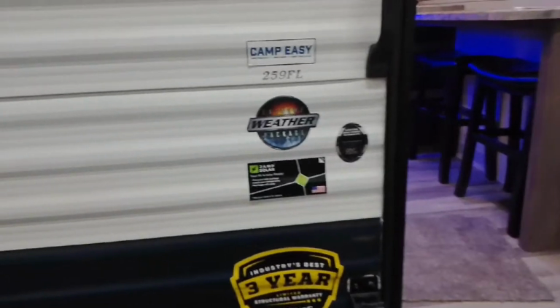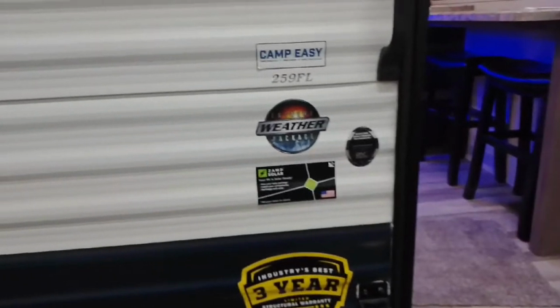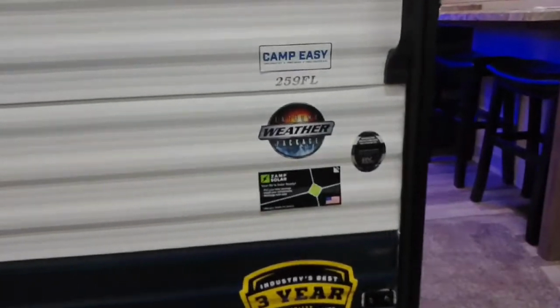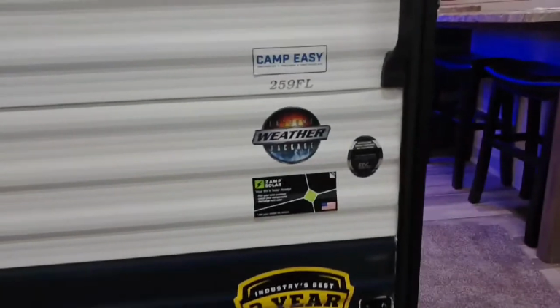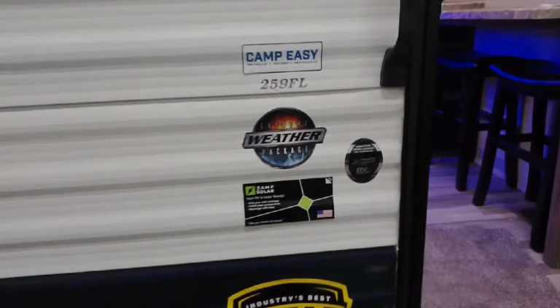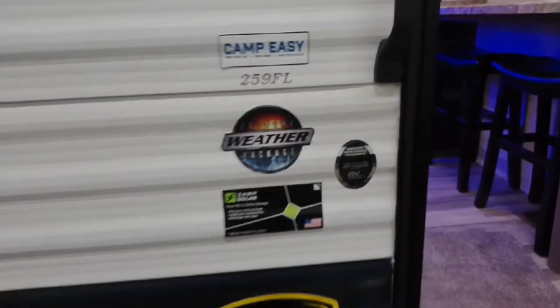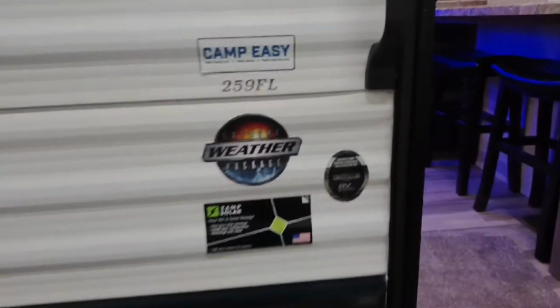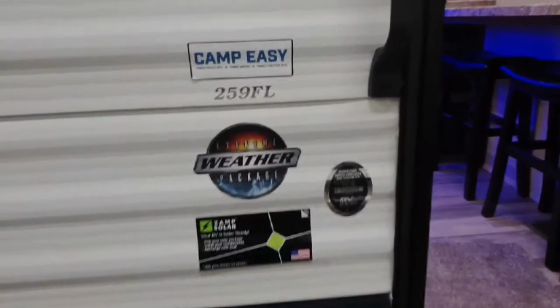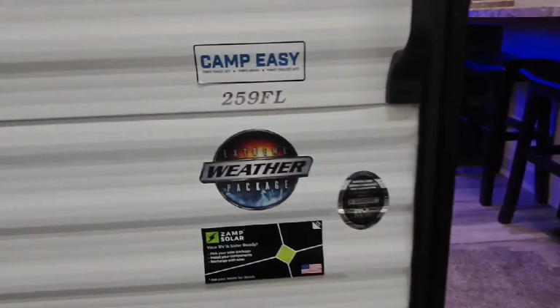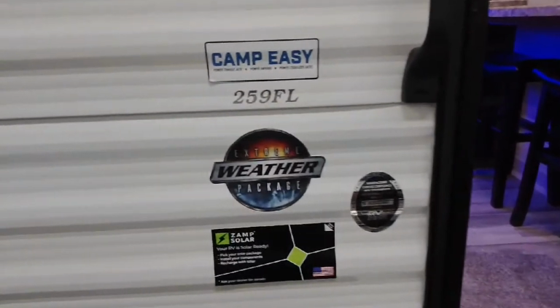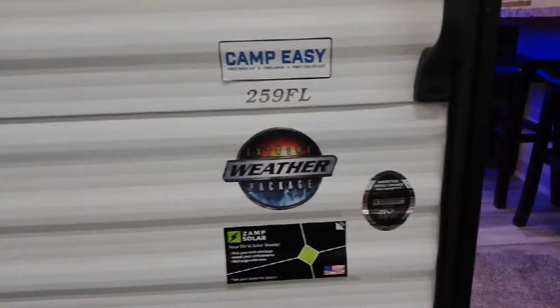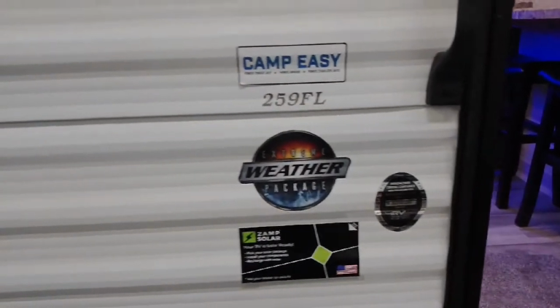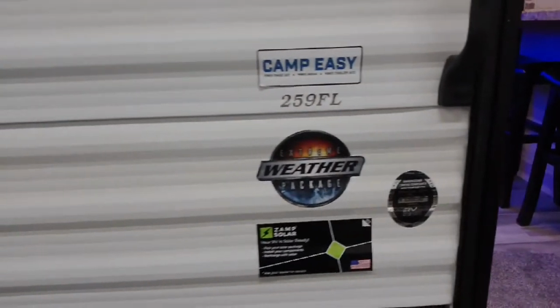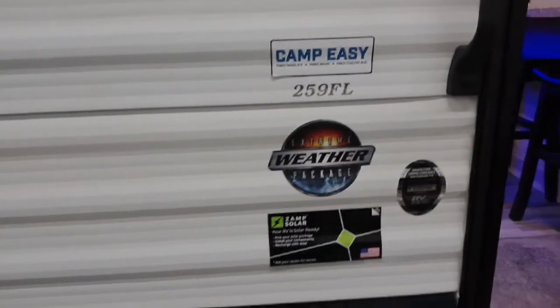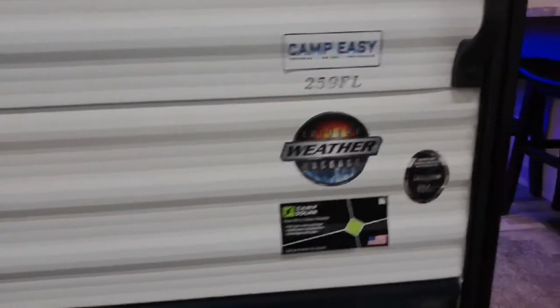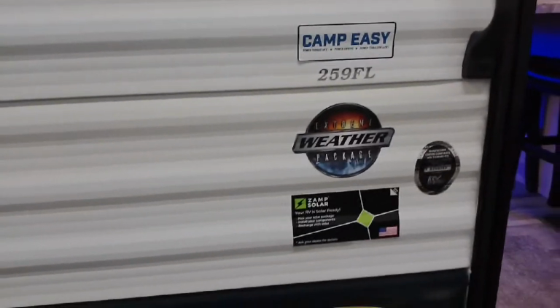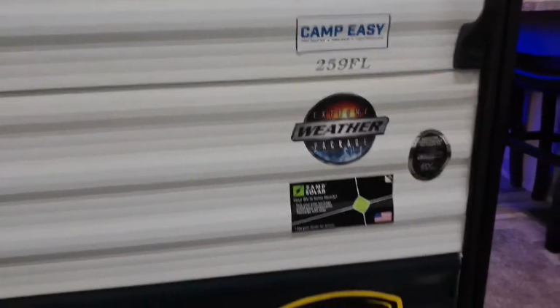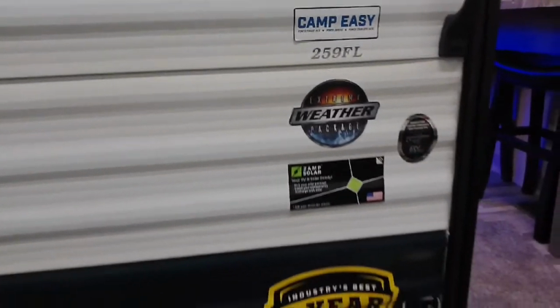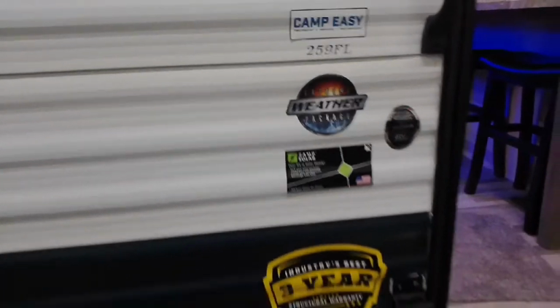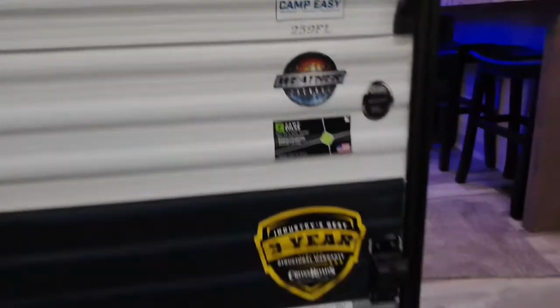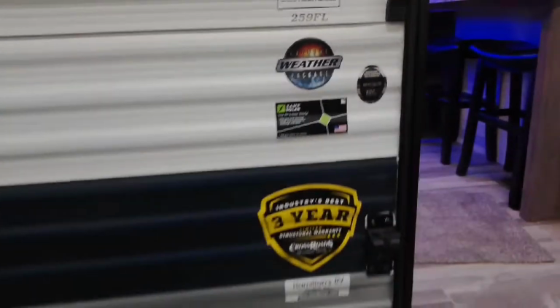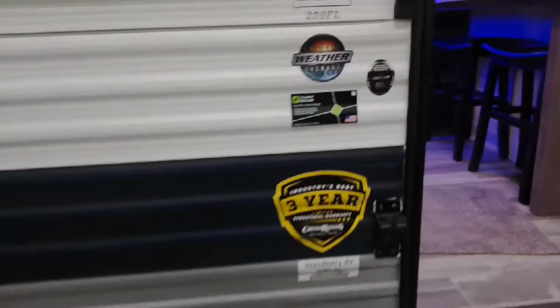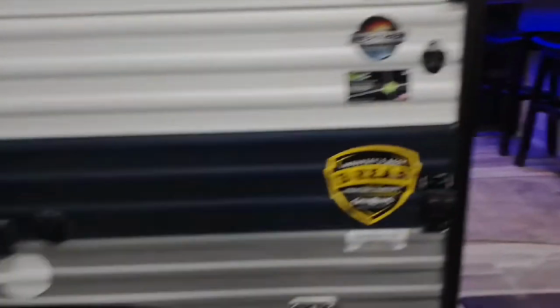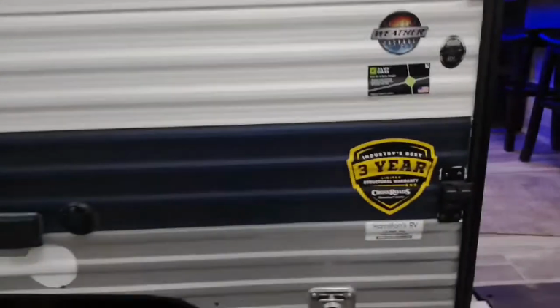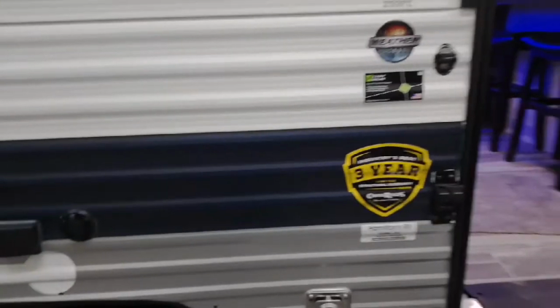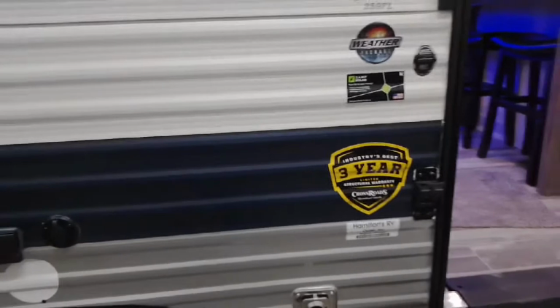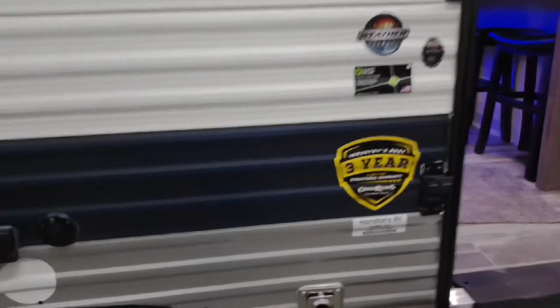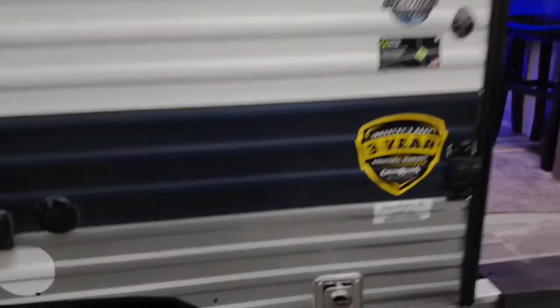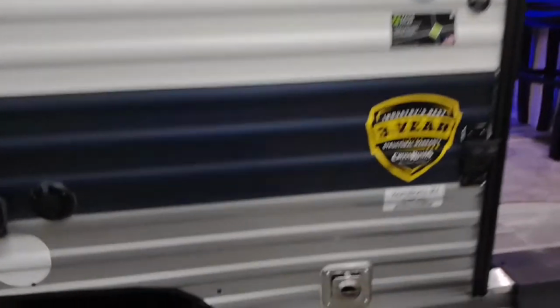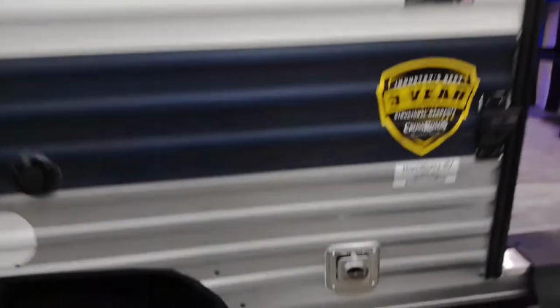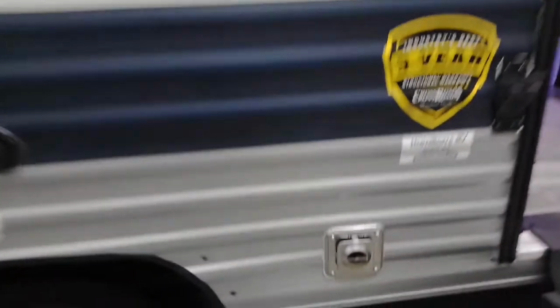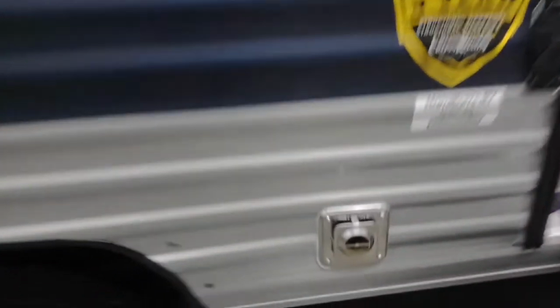This is Luke with Hamilton RV. I'll be doing a demo of the 259FL Zinger Lite, starting right here.